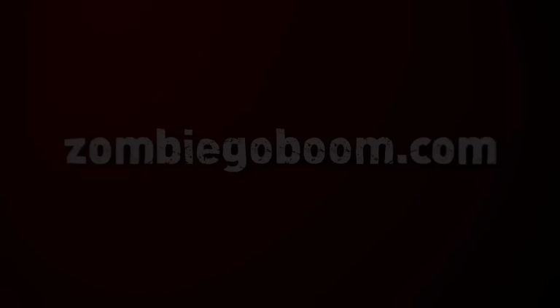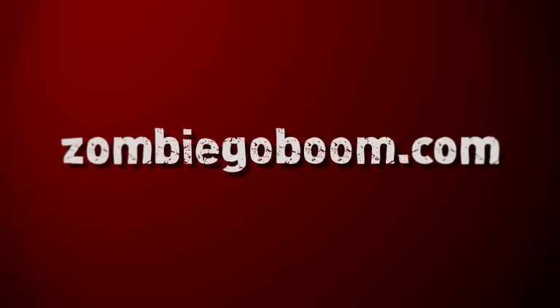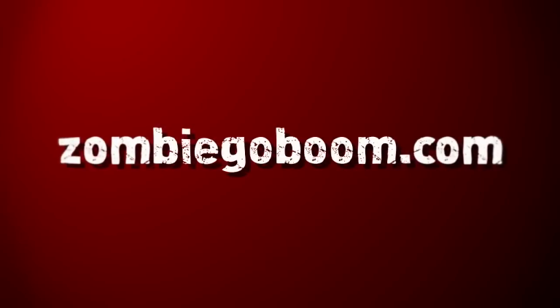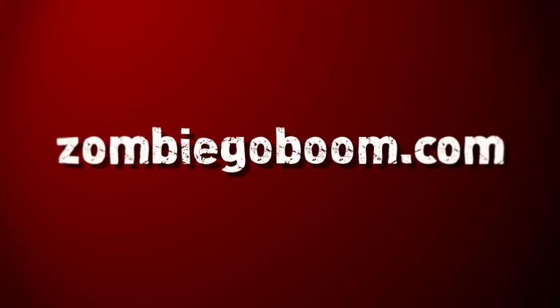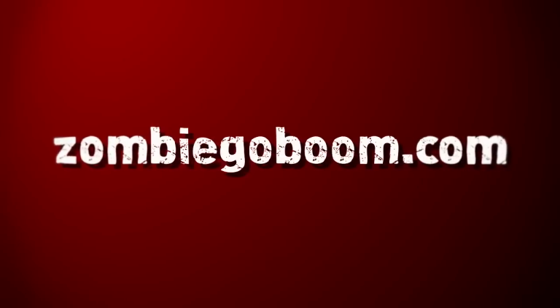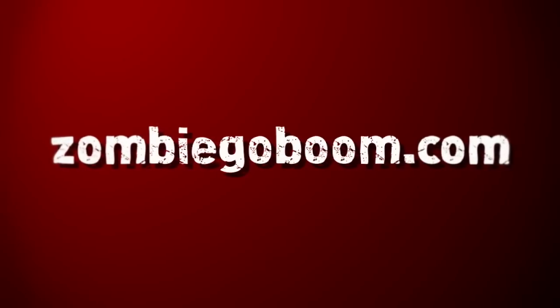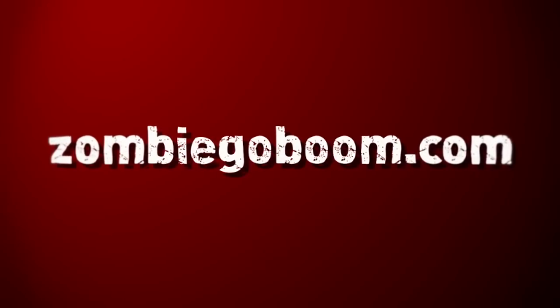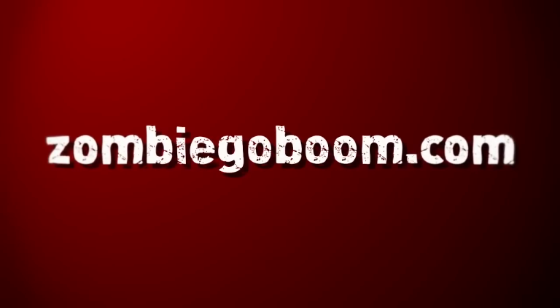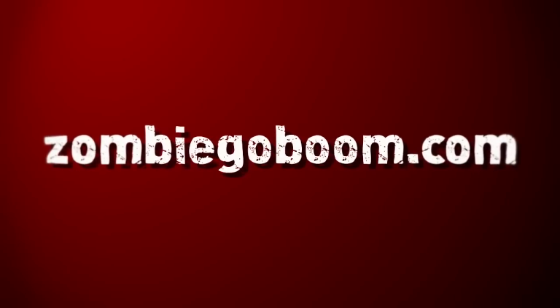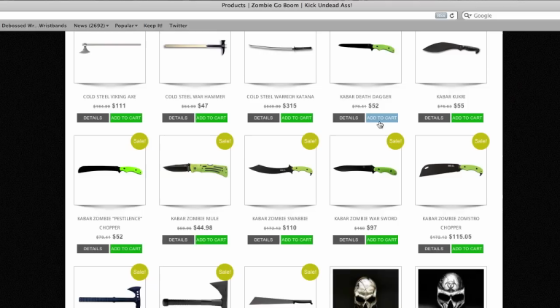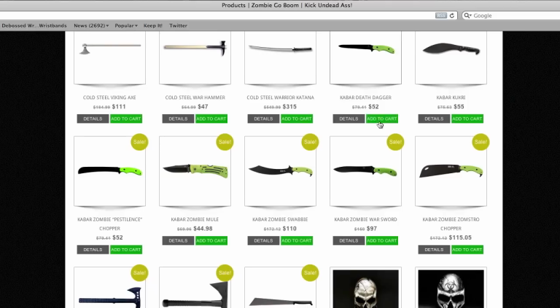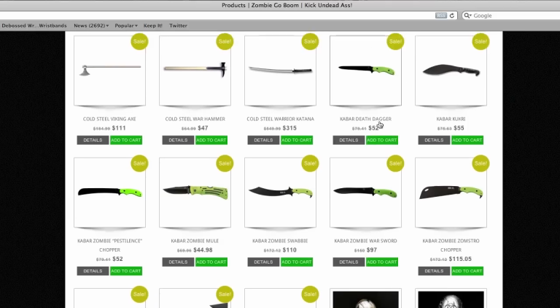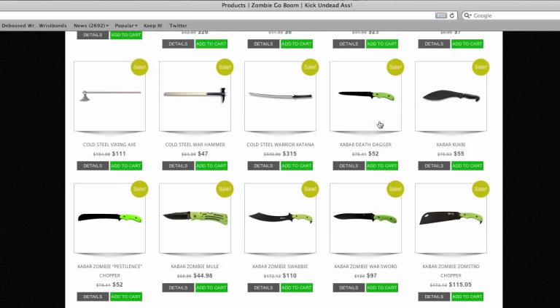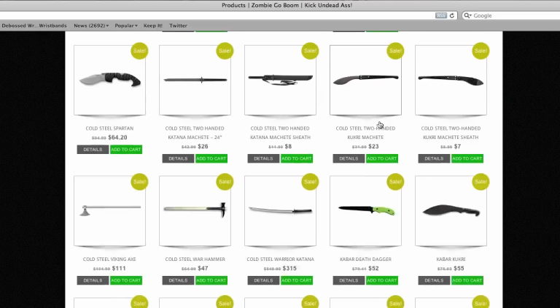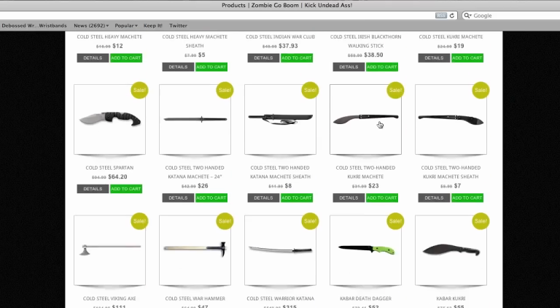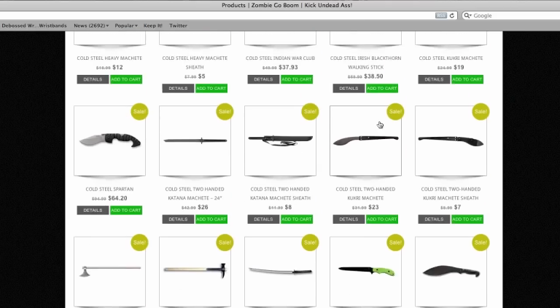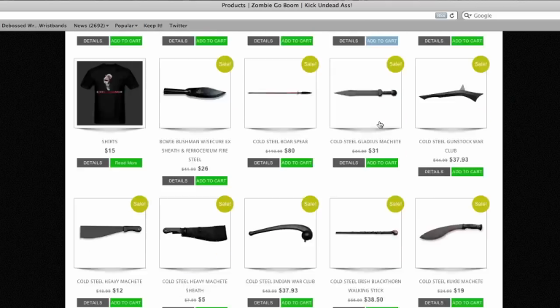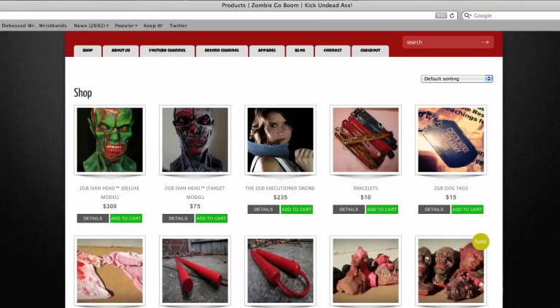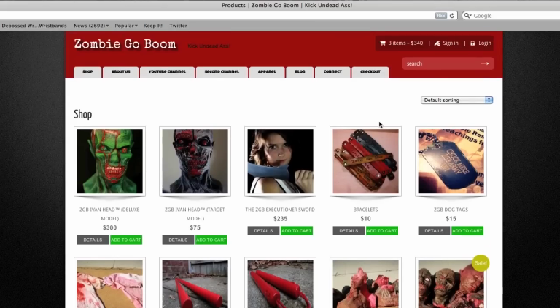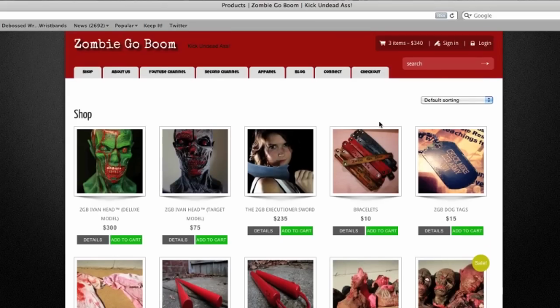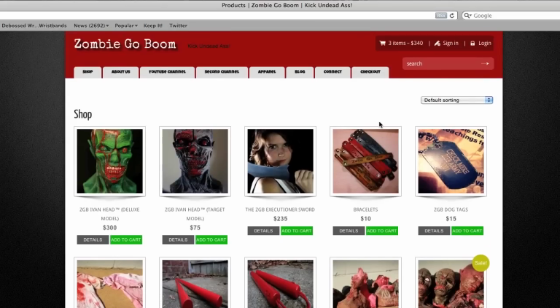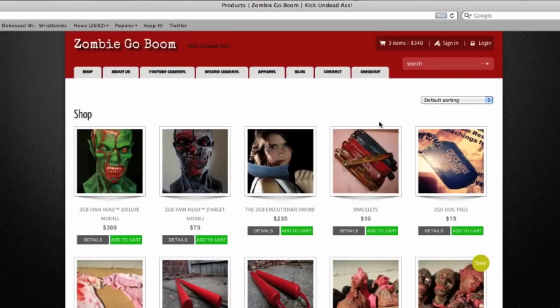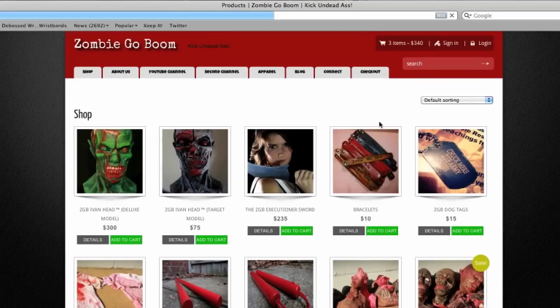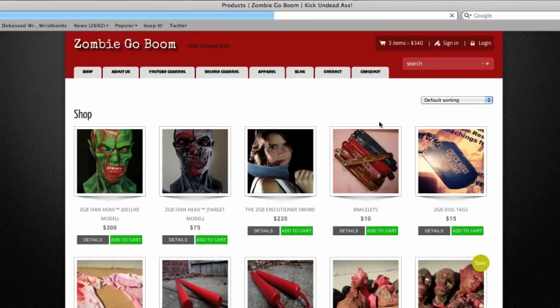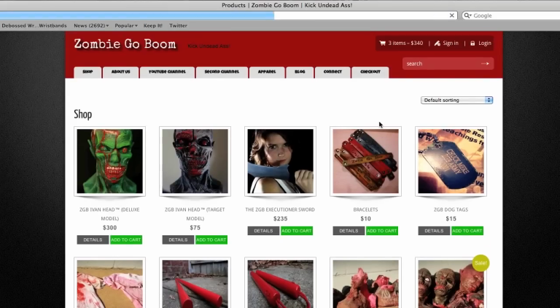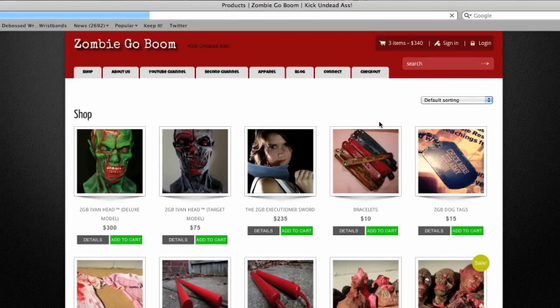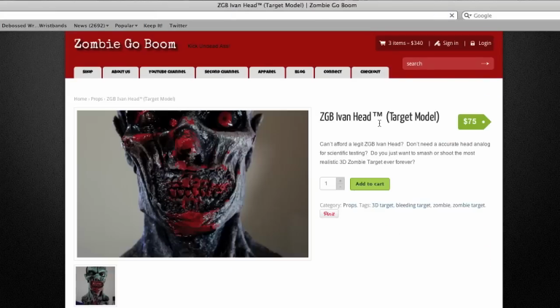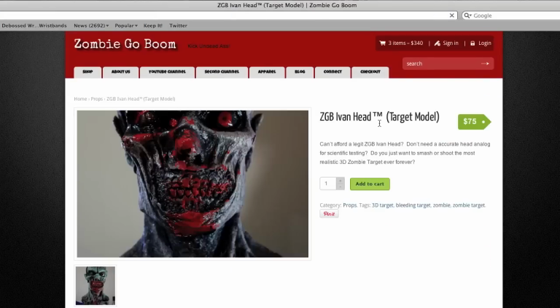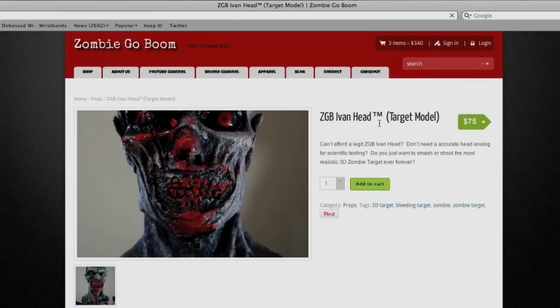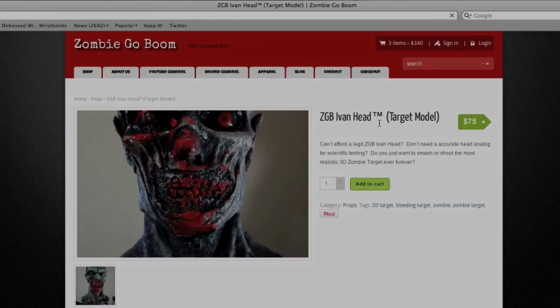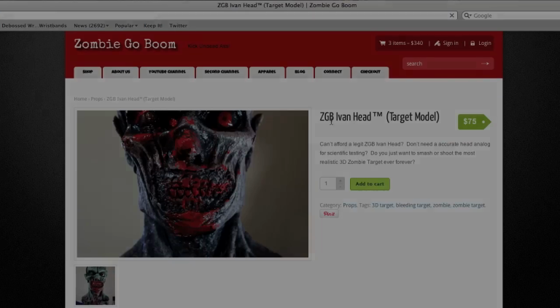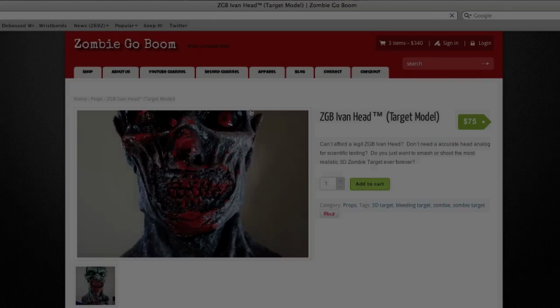Visit ZombieGoBoom.com for K-Bar, Cold Steel, Ivan Targets, and more. Help support the show and keep it free.